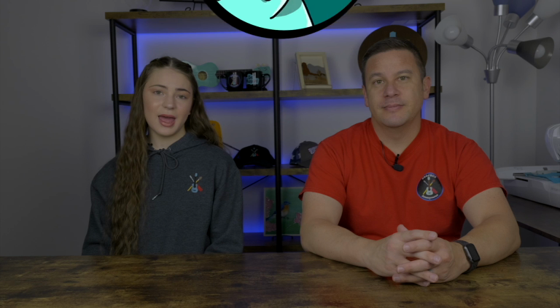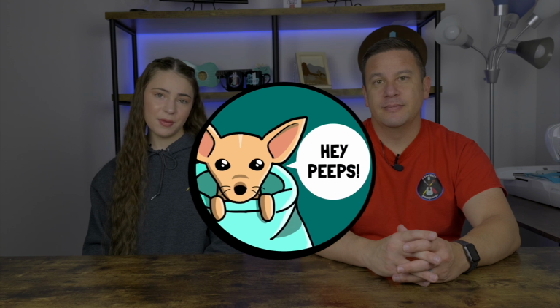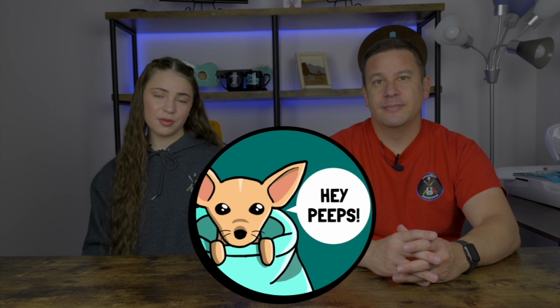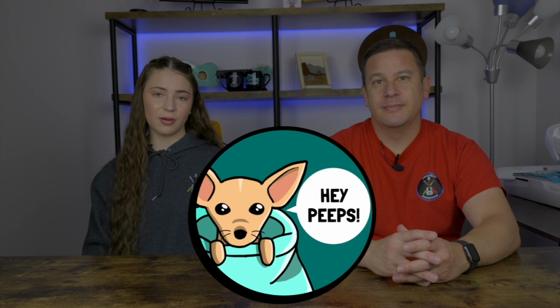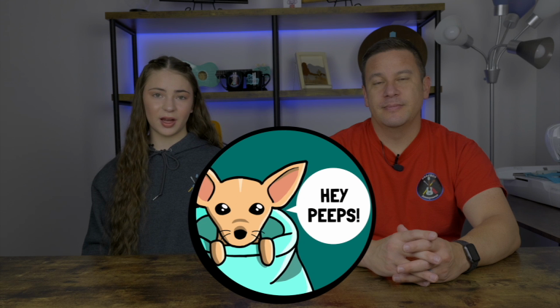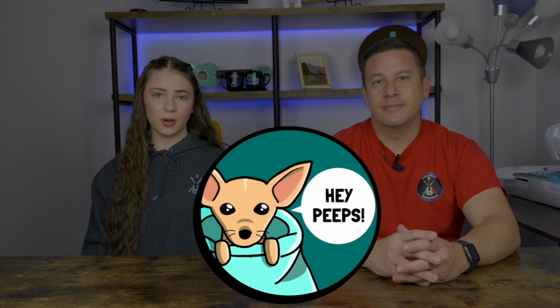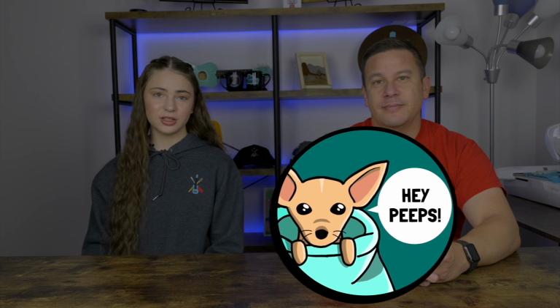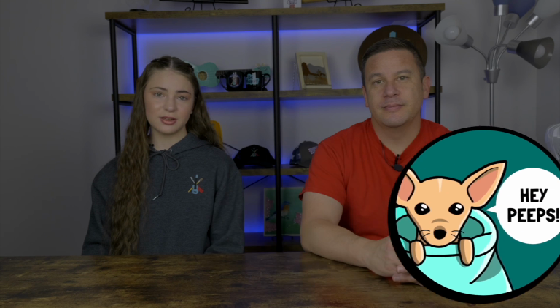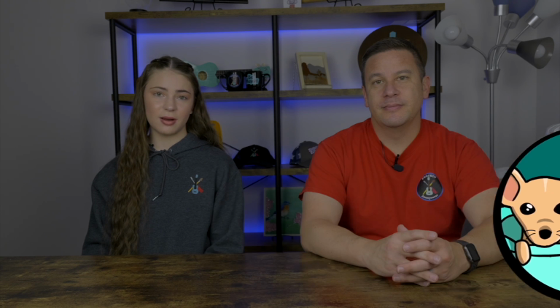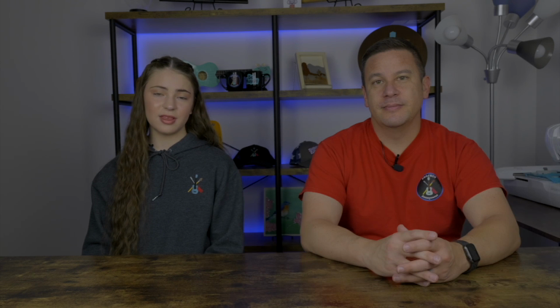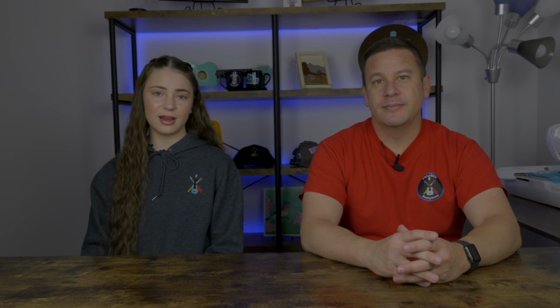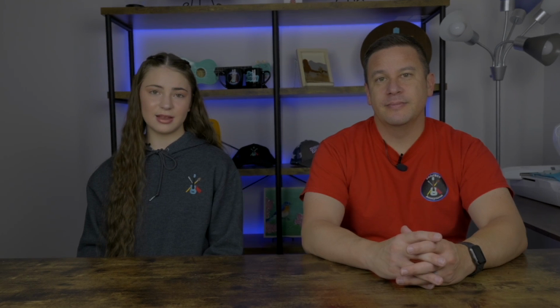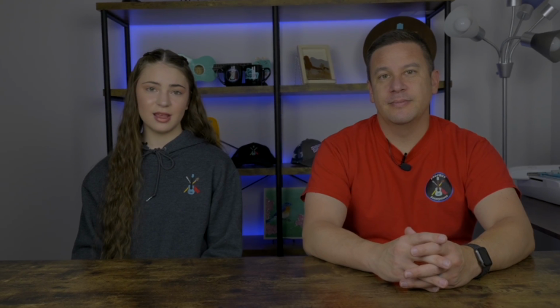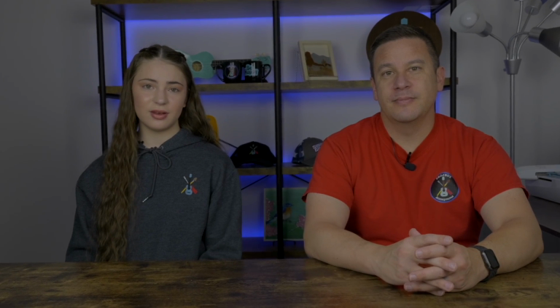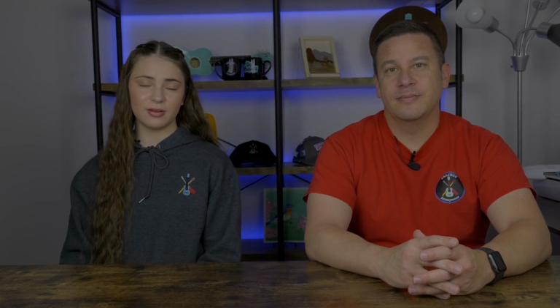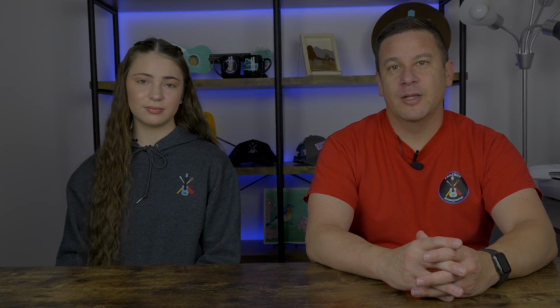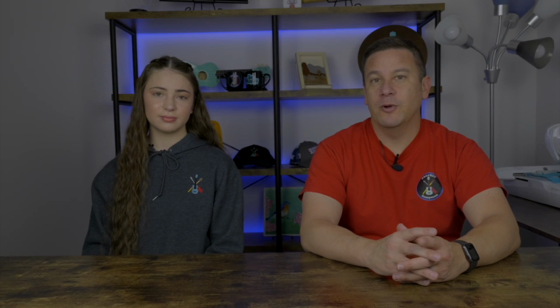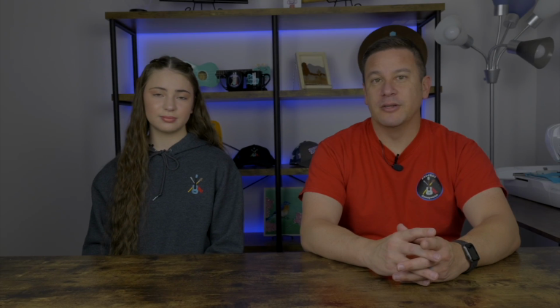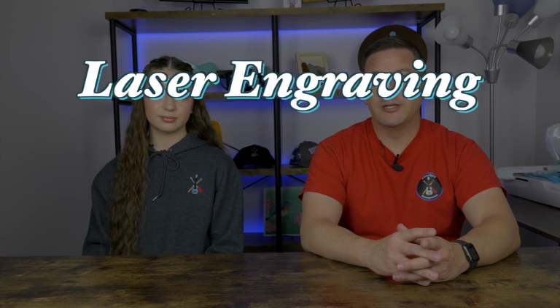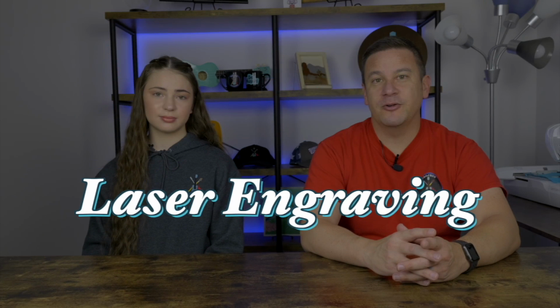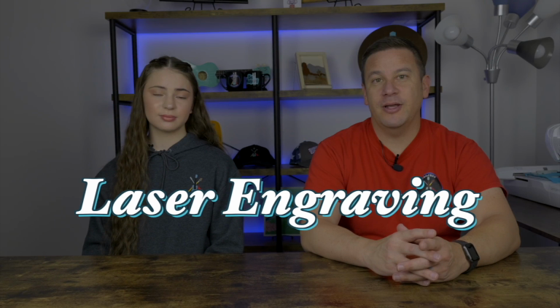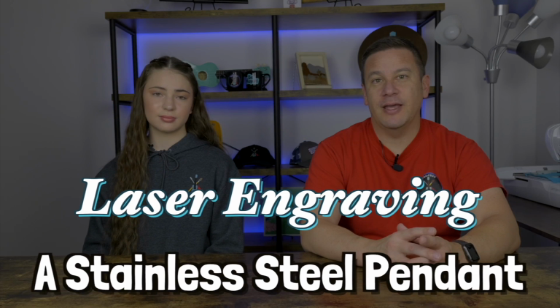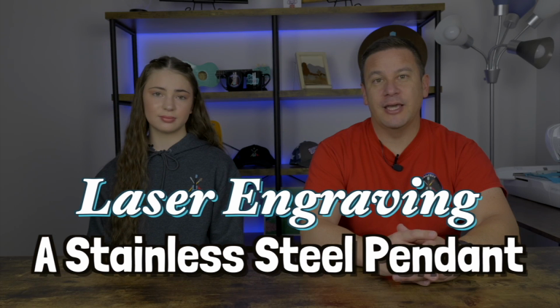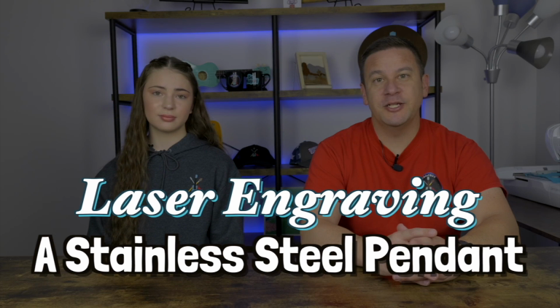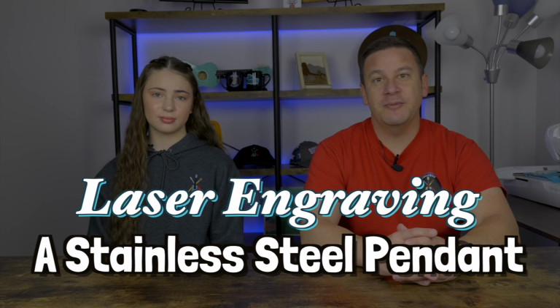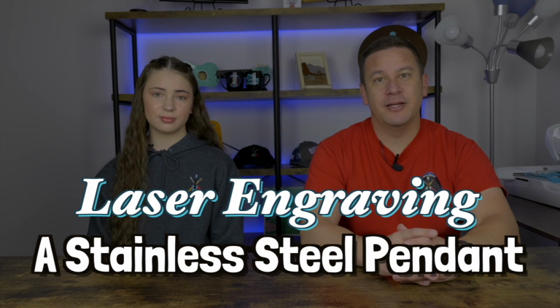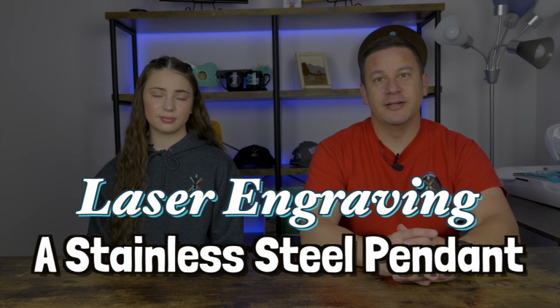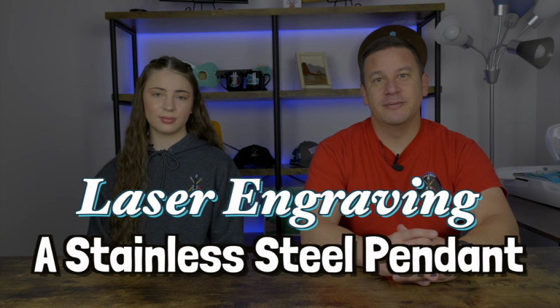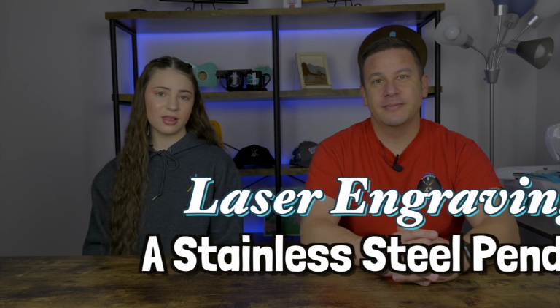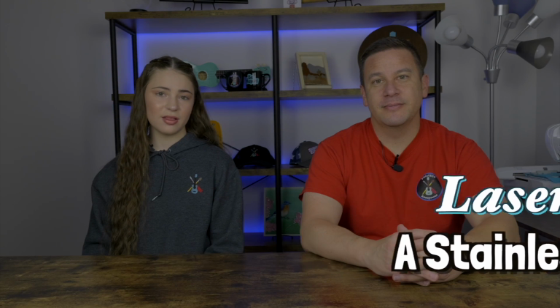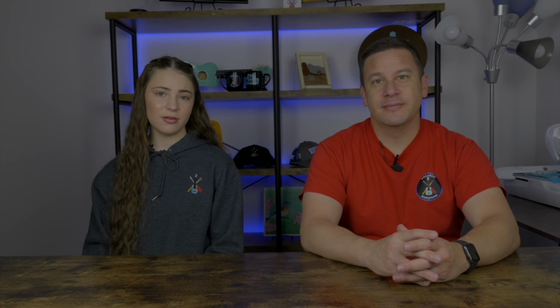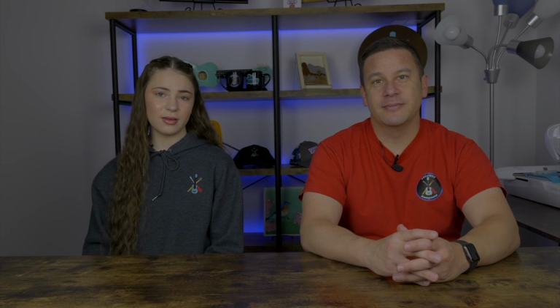Hey Peeps, welcome back to Project Anonymous, and in today's video, we're going to laser engrave a keychain pendant. So let's get to it.